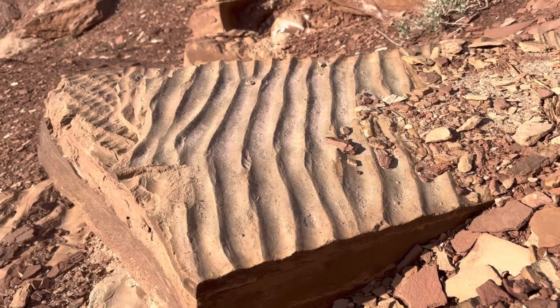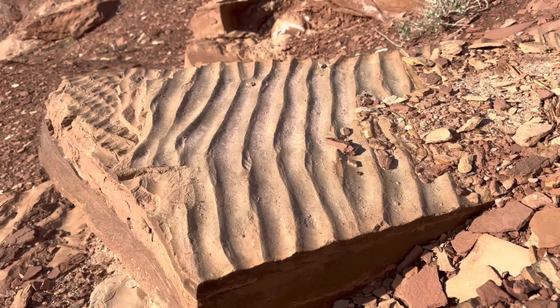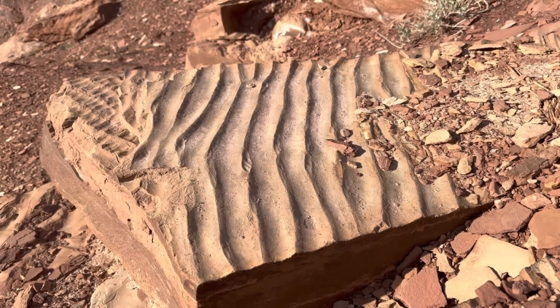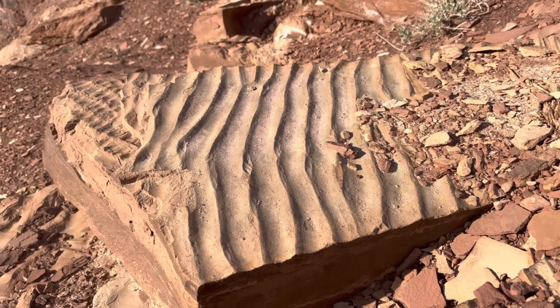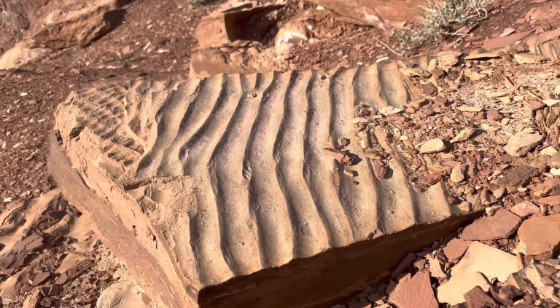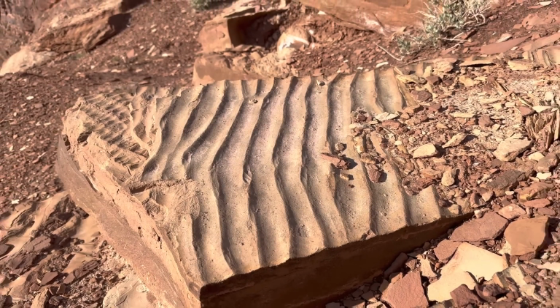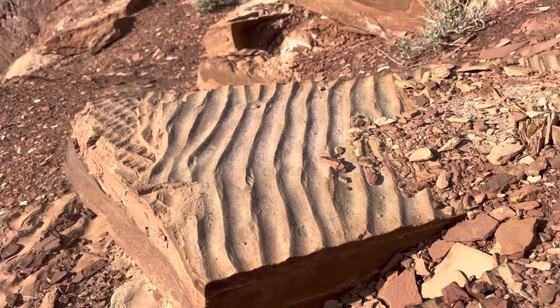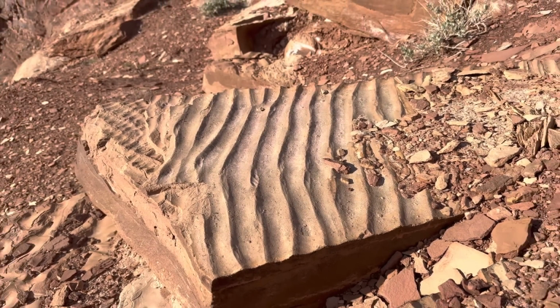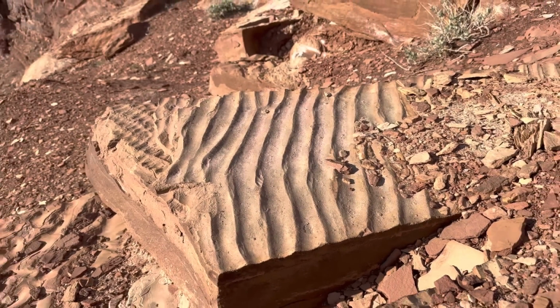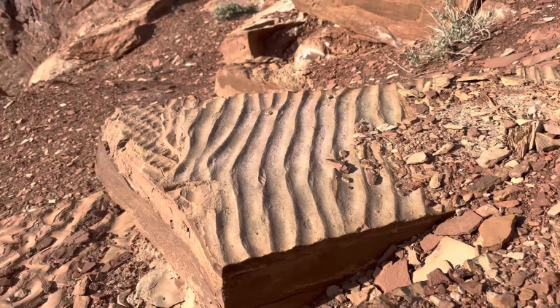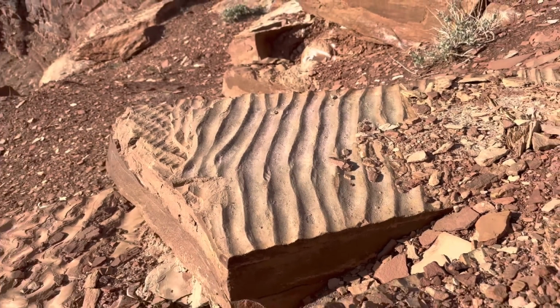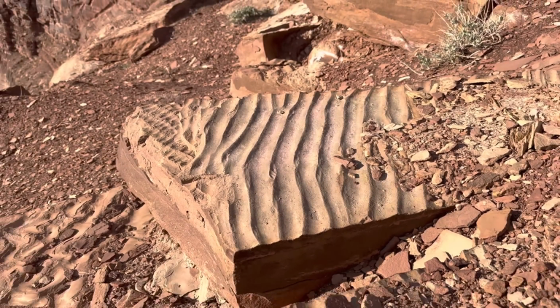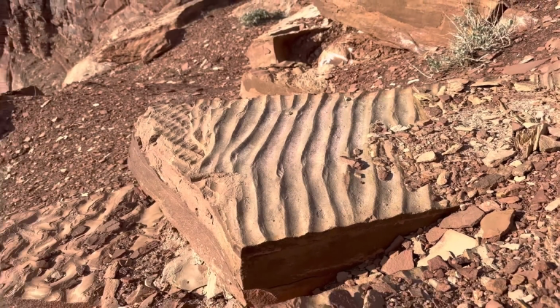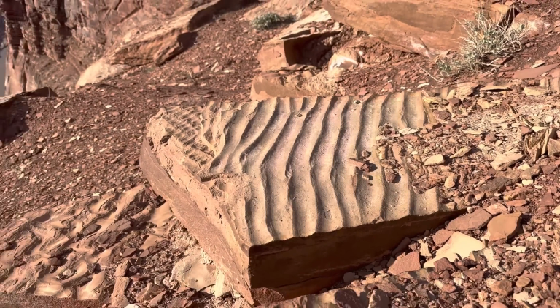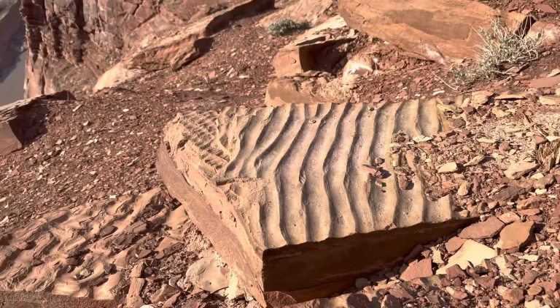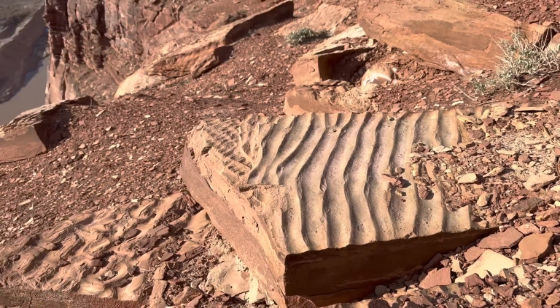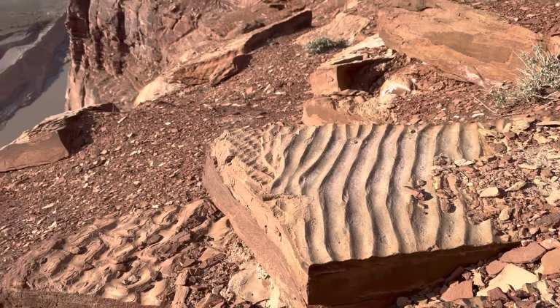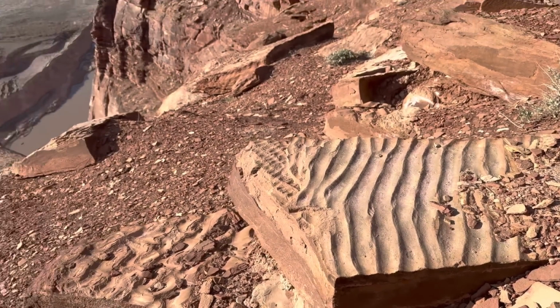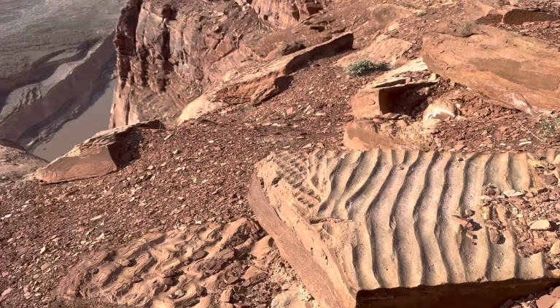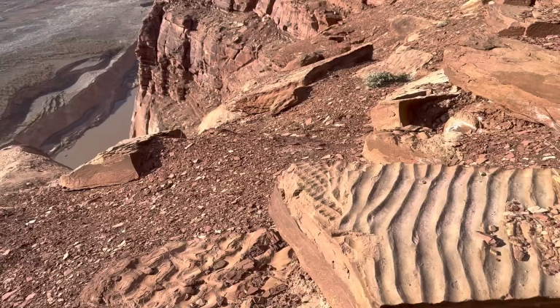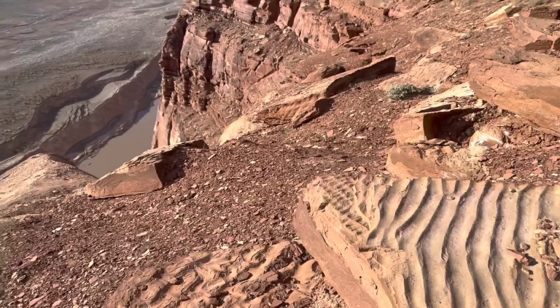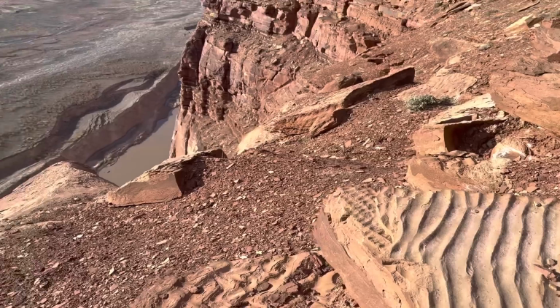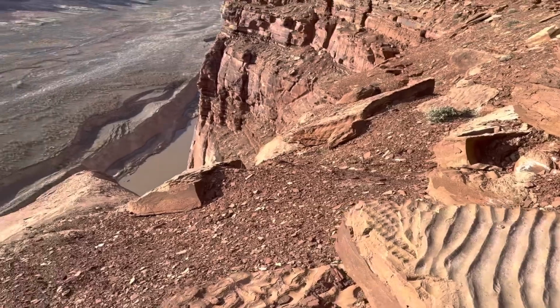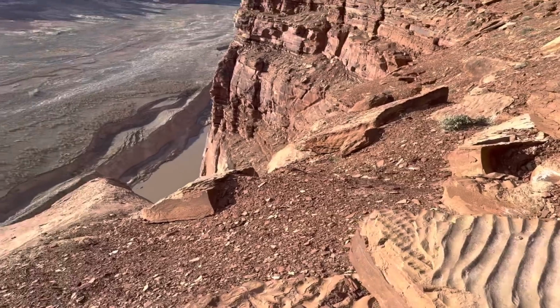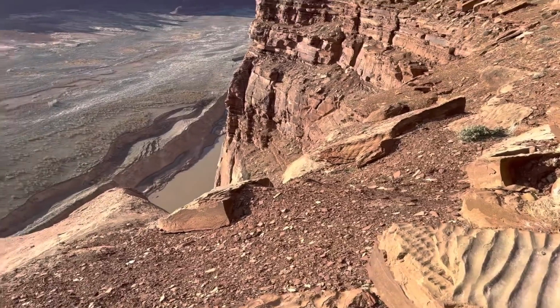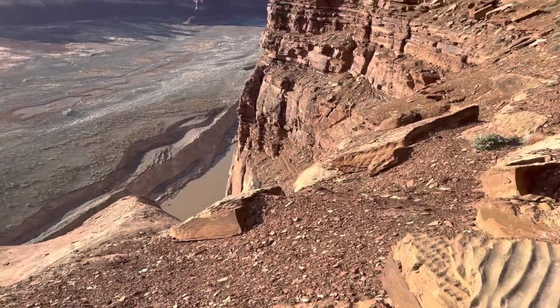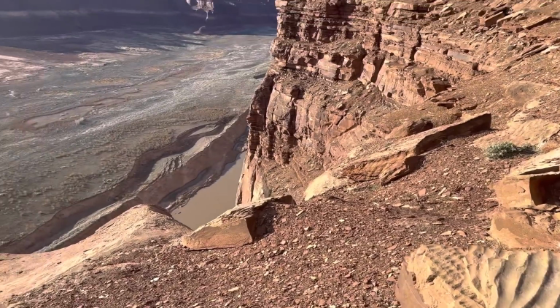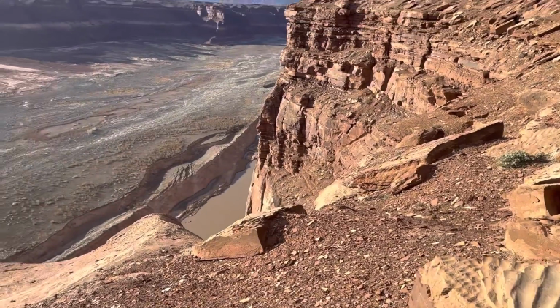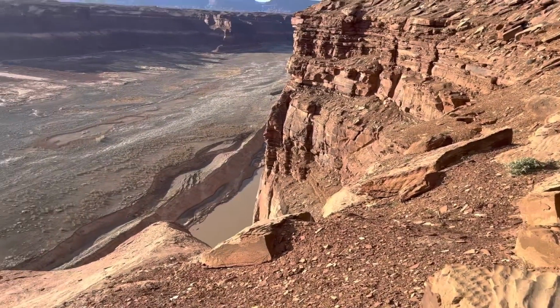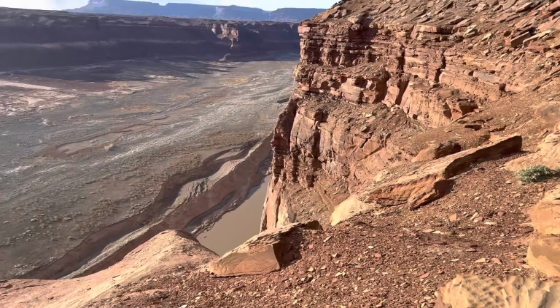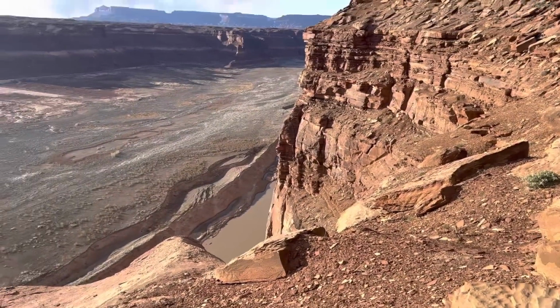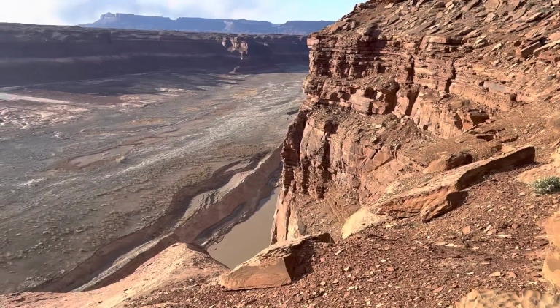You can see here ancient ripple marks of the Moen Kopi formation. These ripple marks were created in tidal flats.